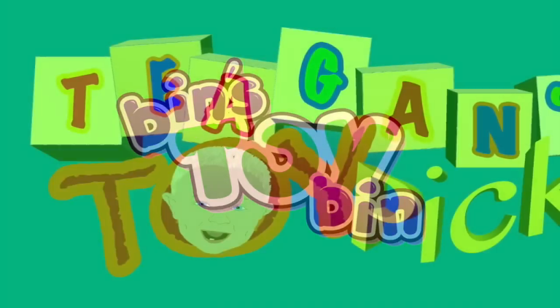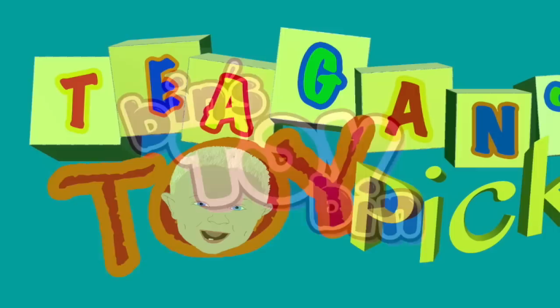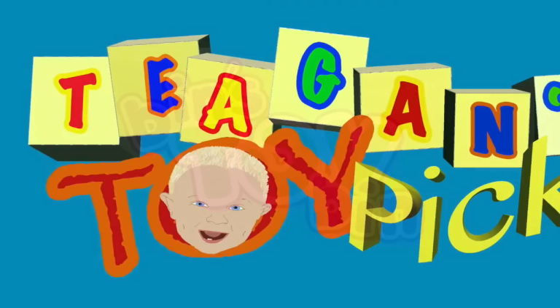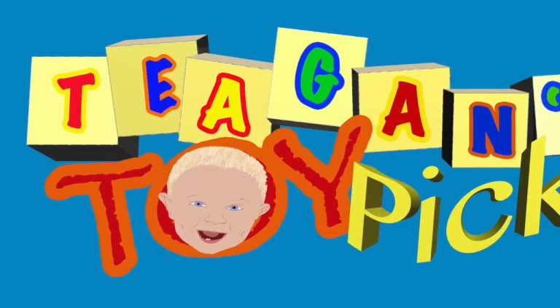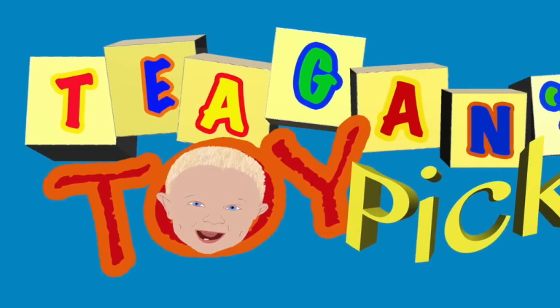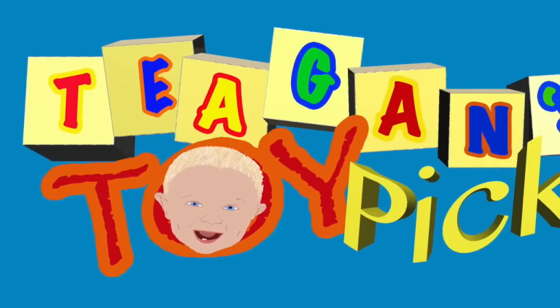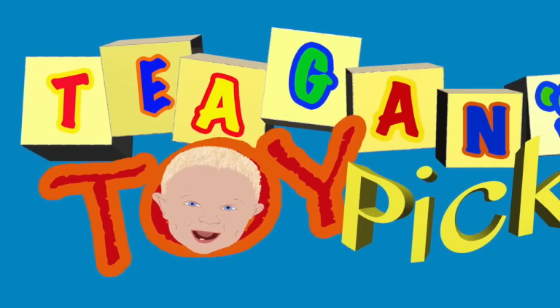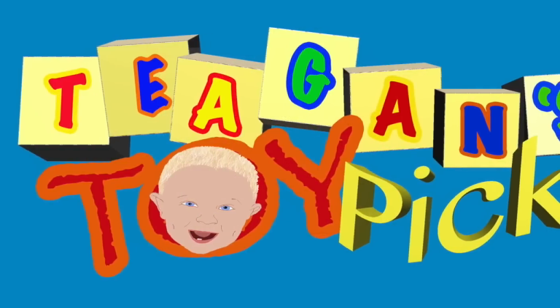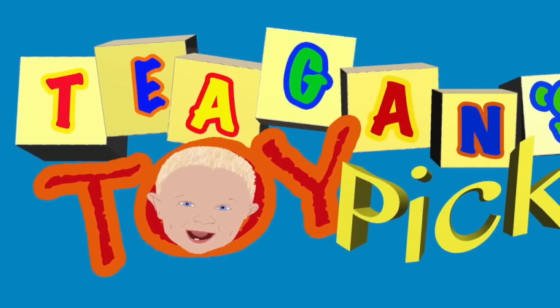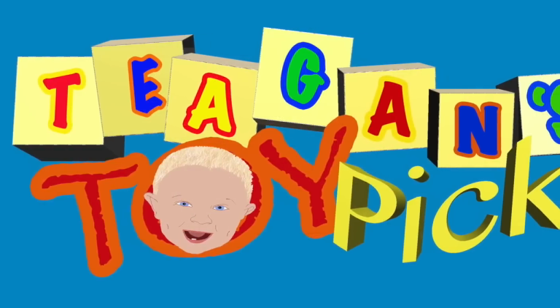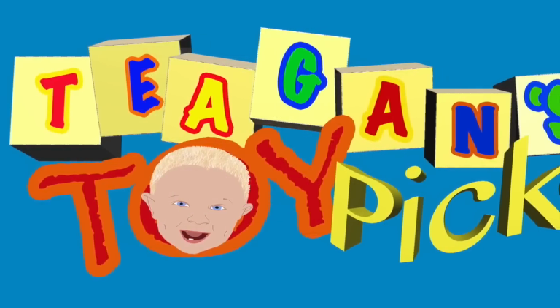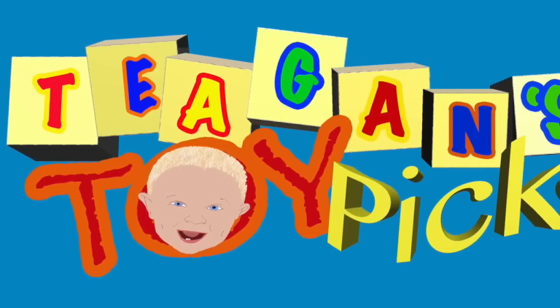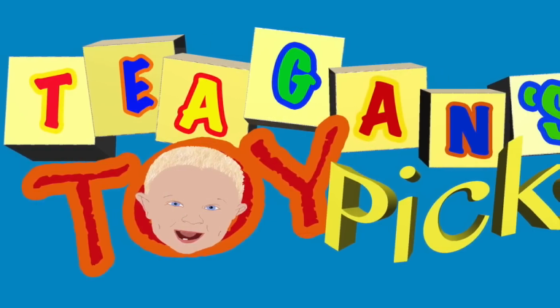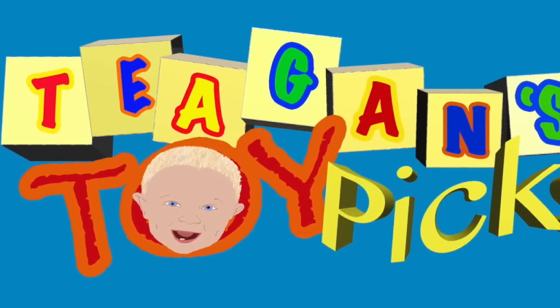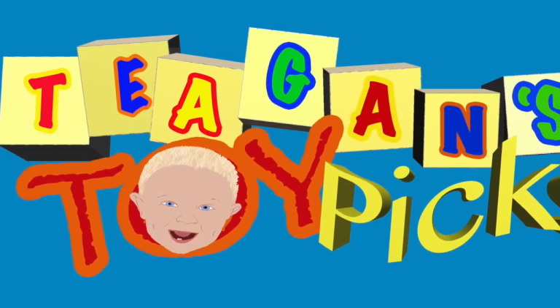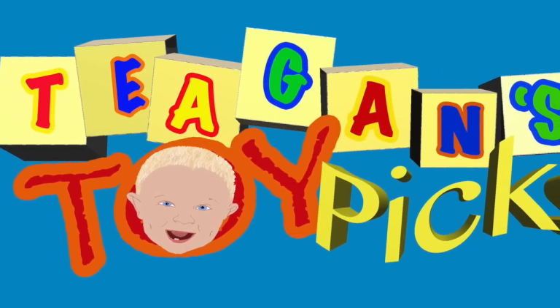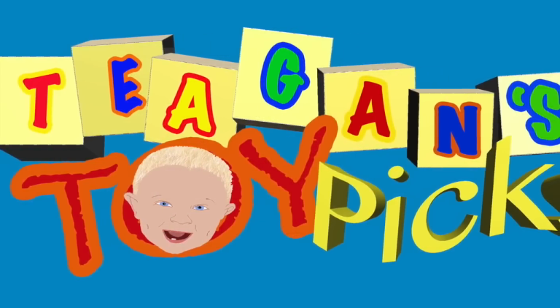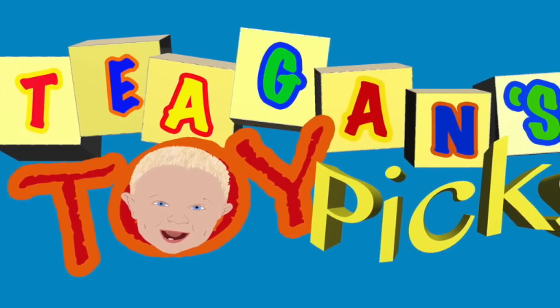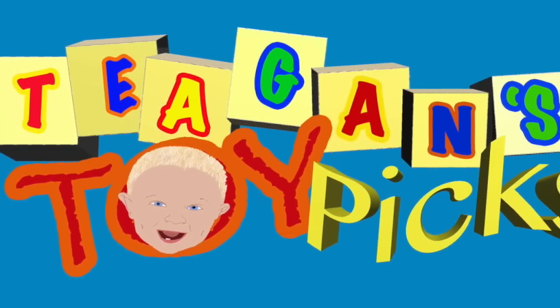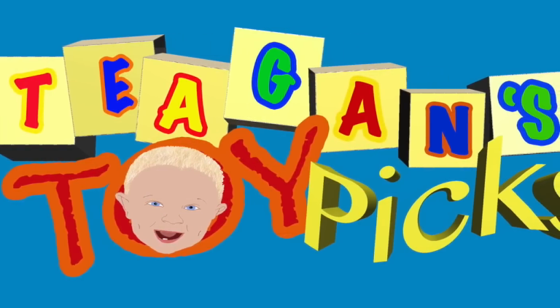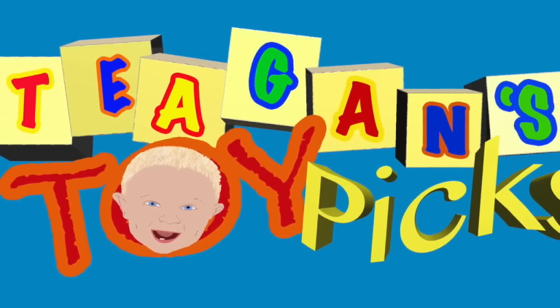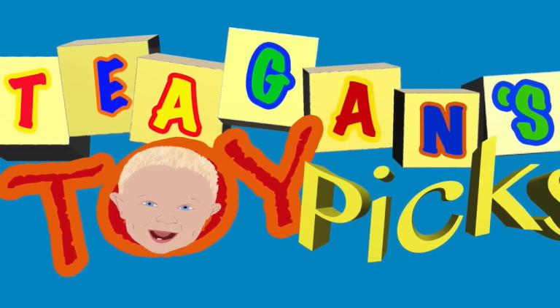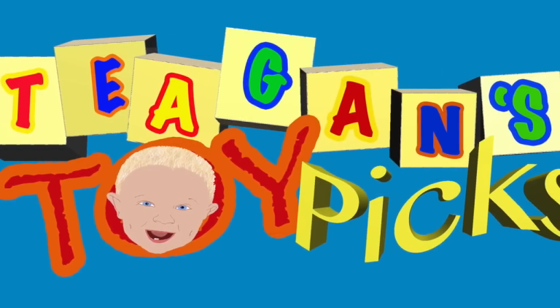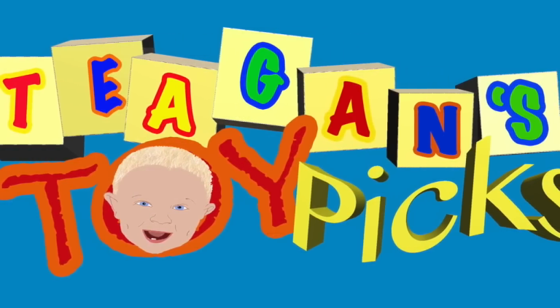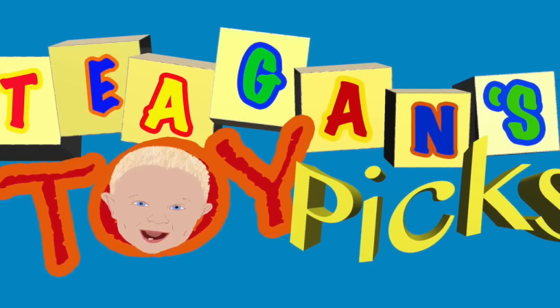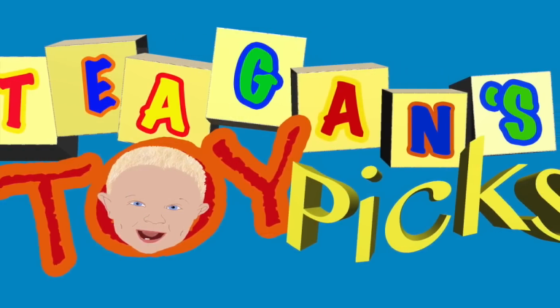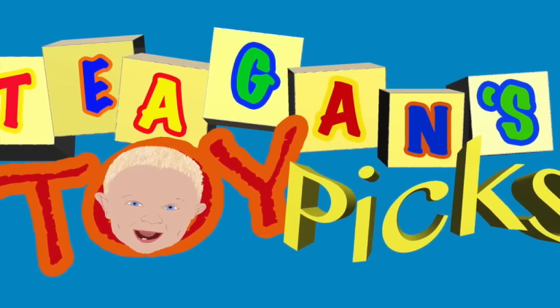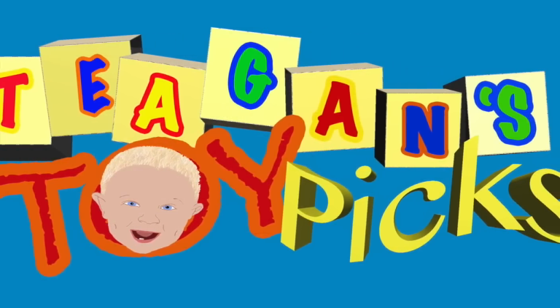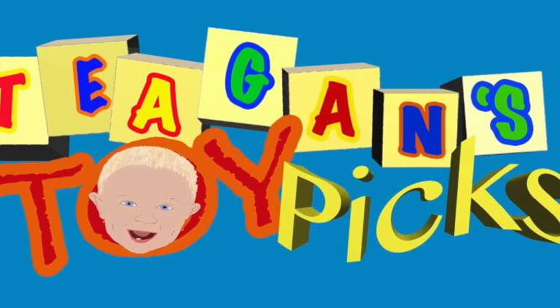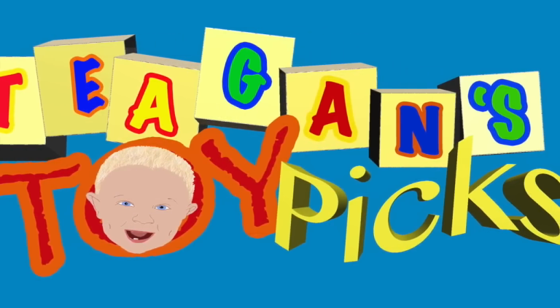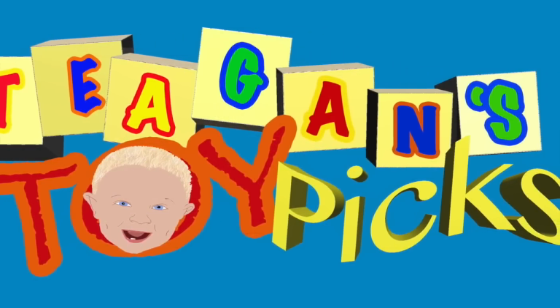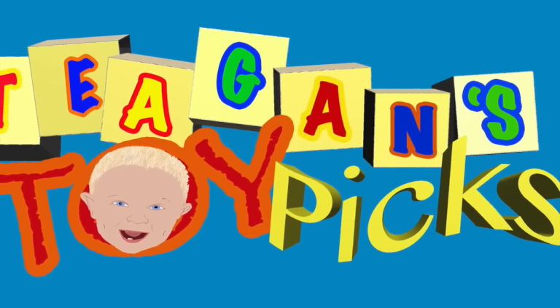Candles have wicks. Dogs have ticks. Teagan has his toy picks.